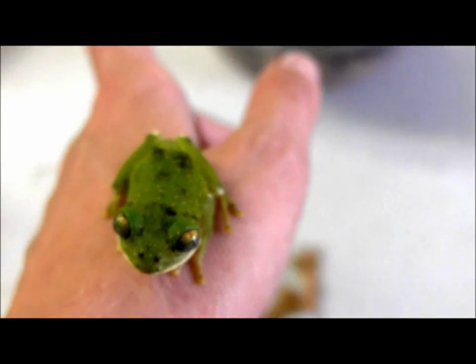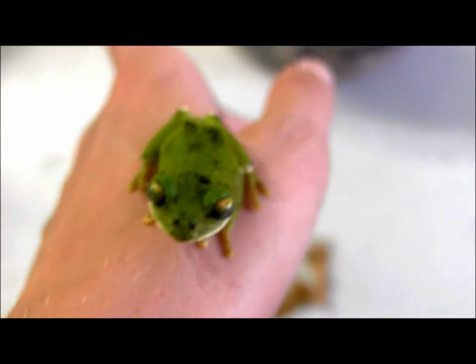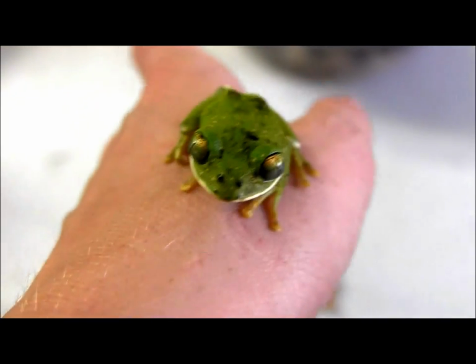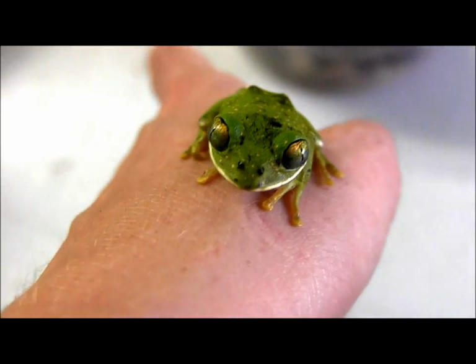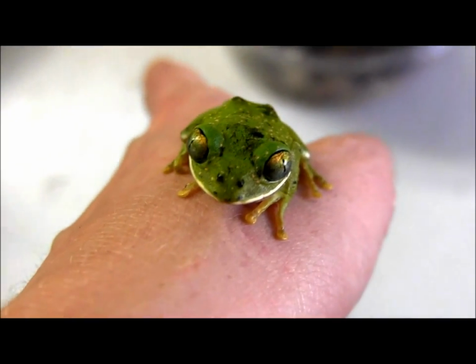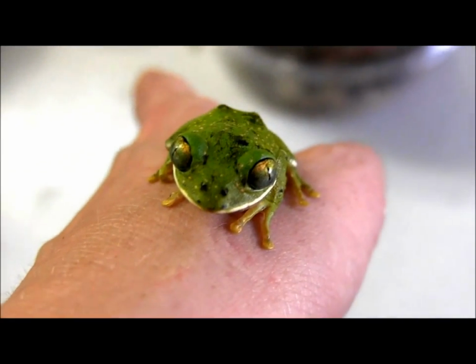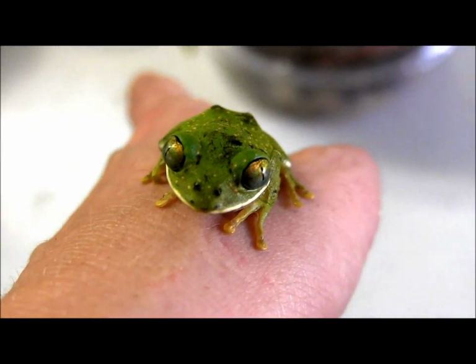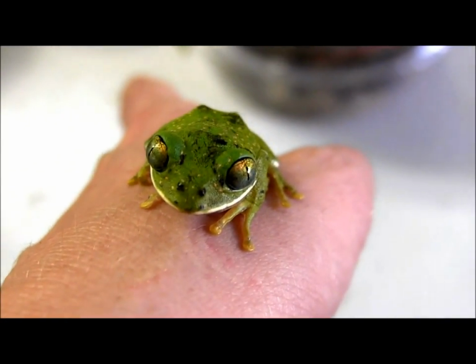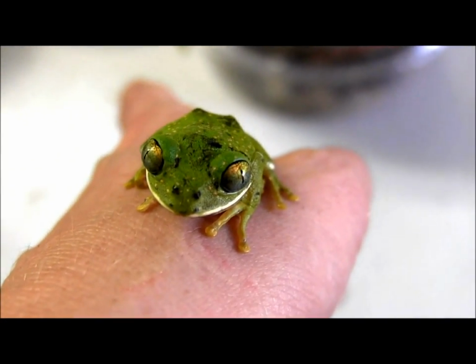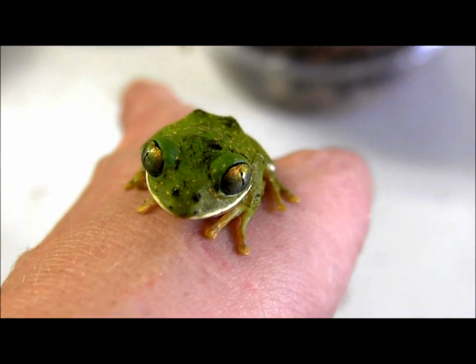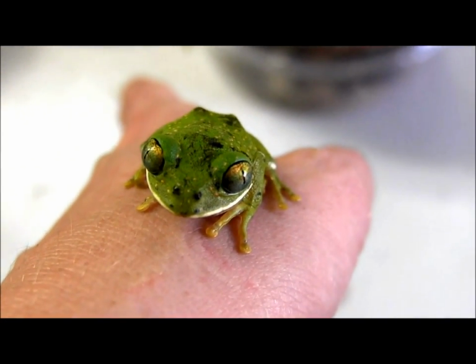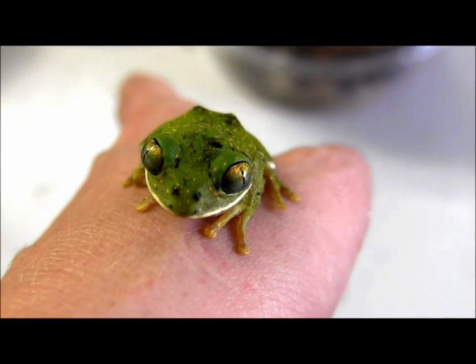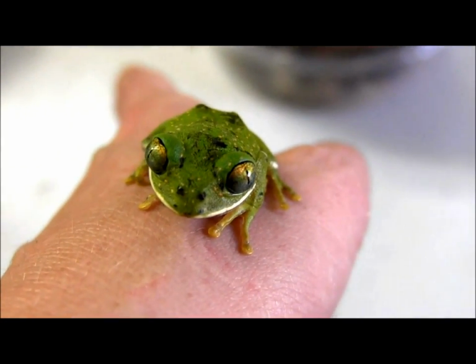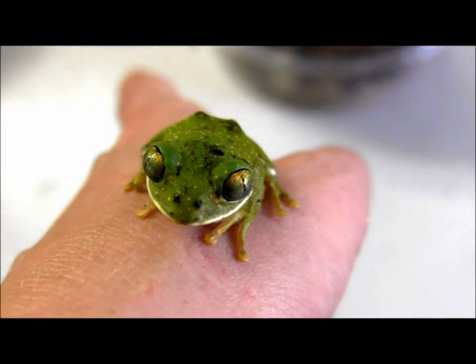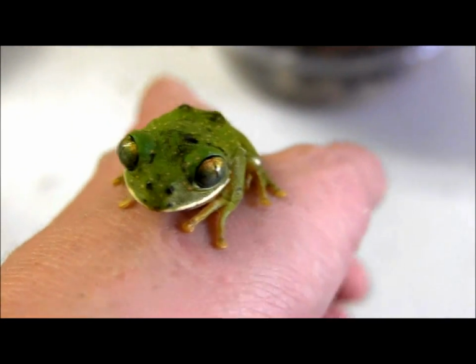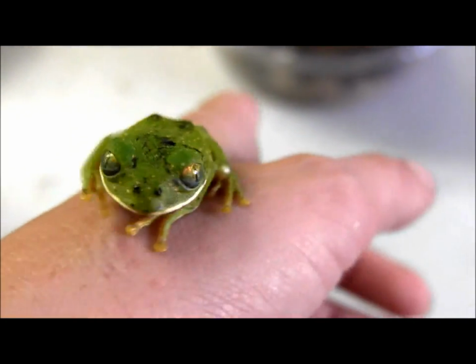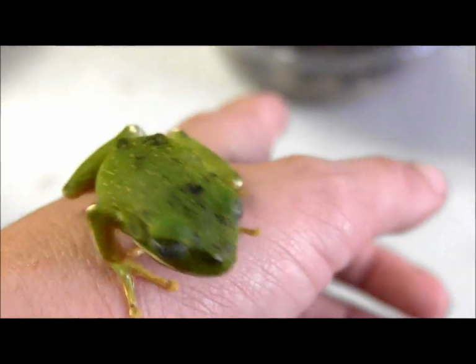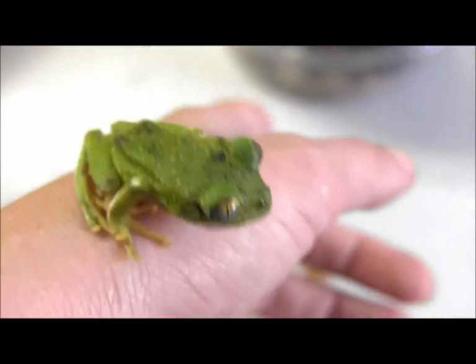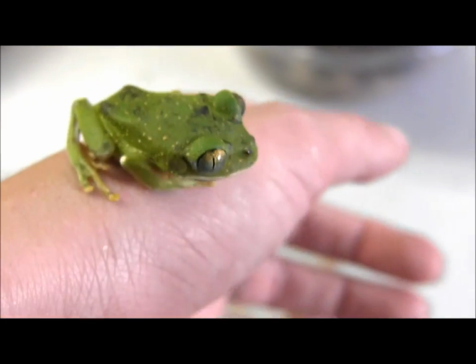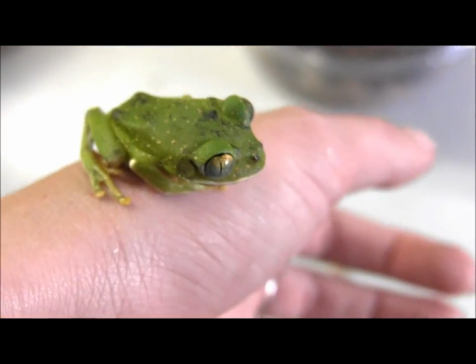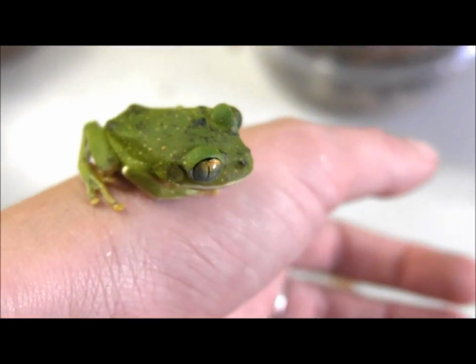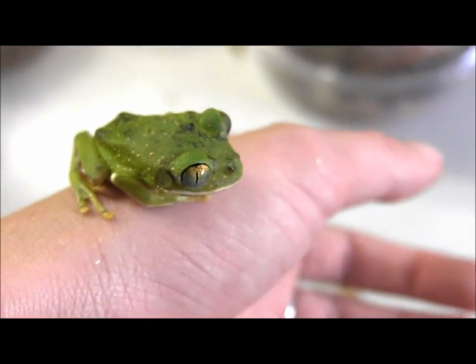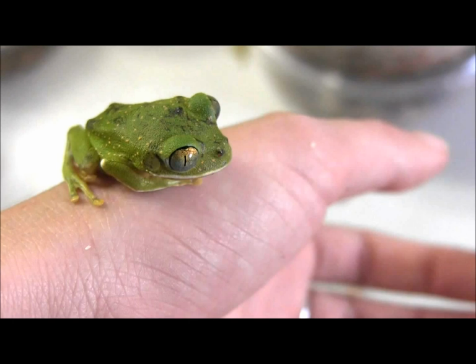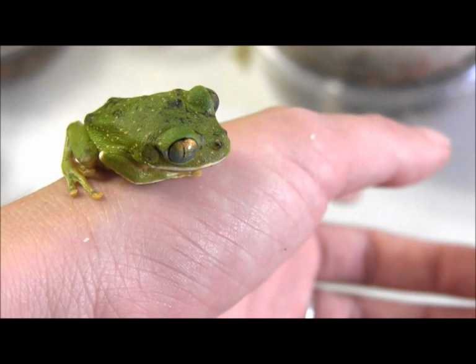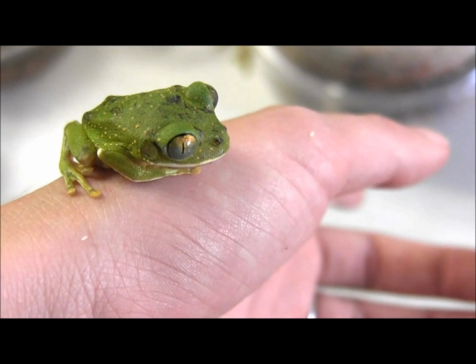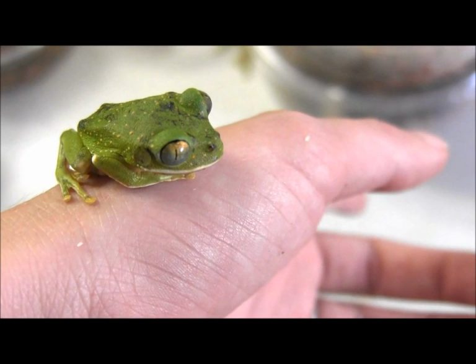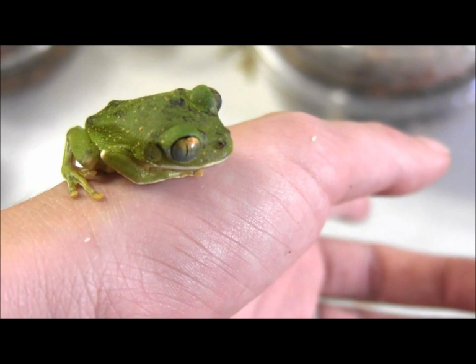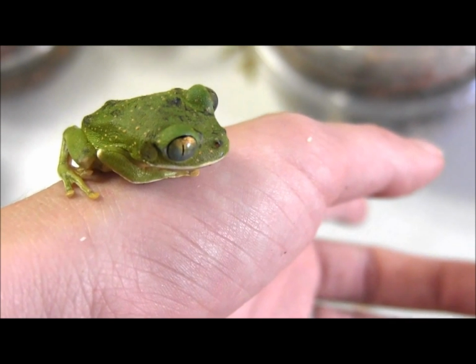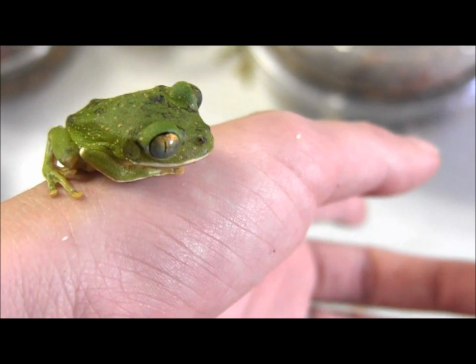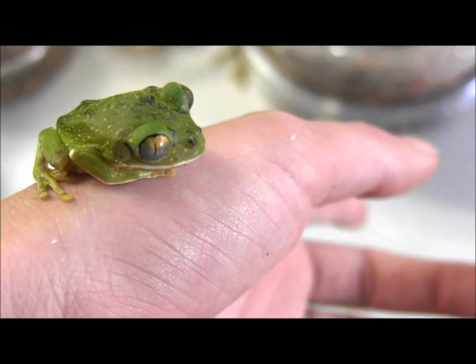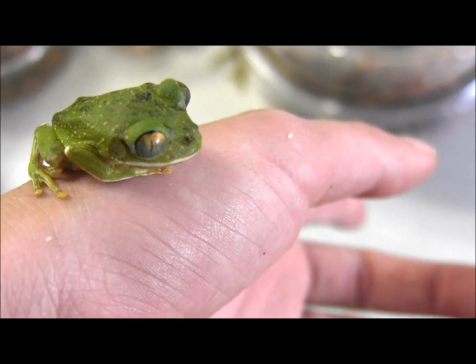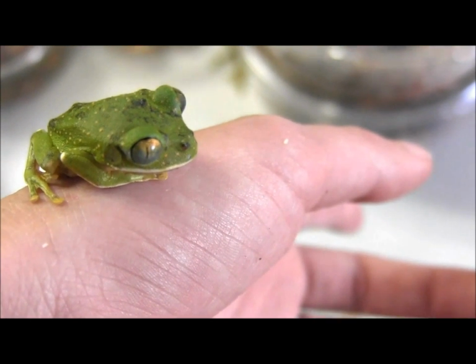There you have it. That's just a few of our big eye tree frogs that we currently have available. Go ahead and check out the website to order them and find out more.